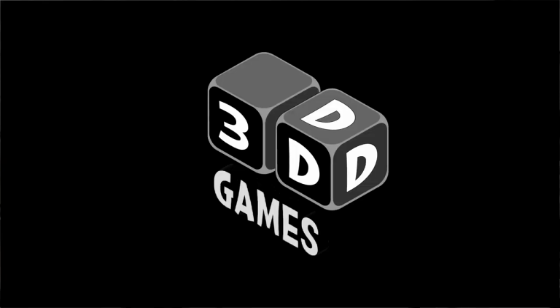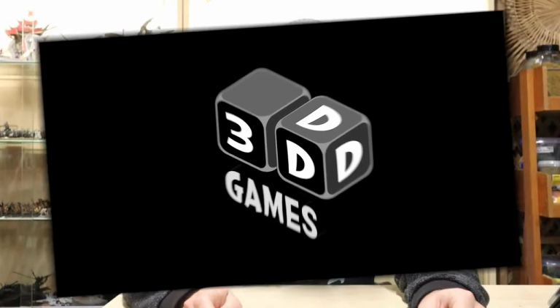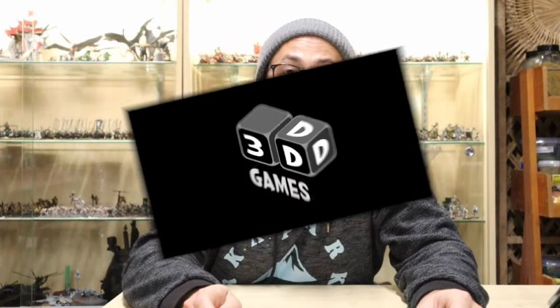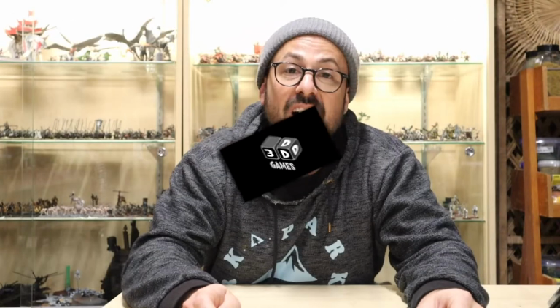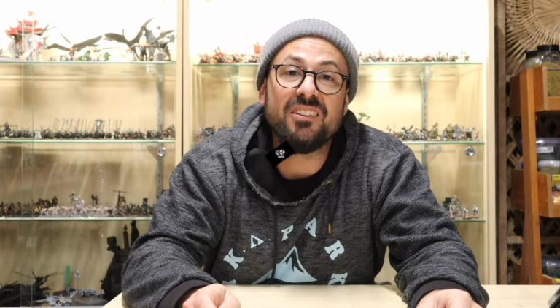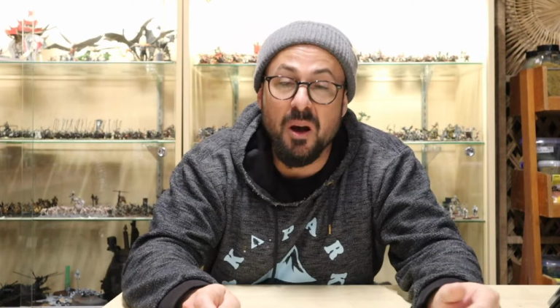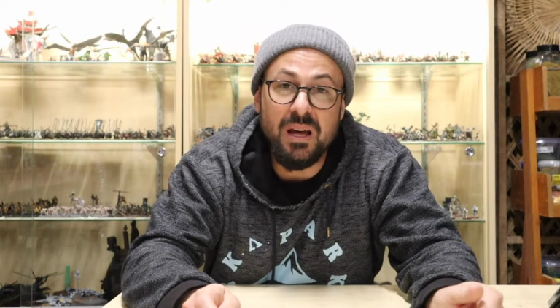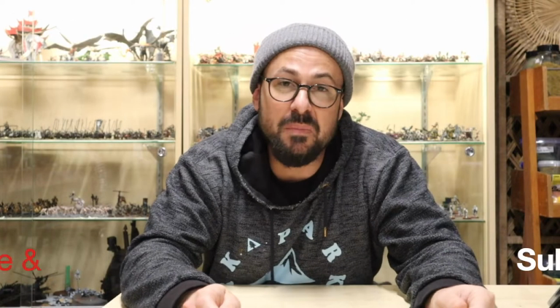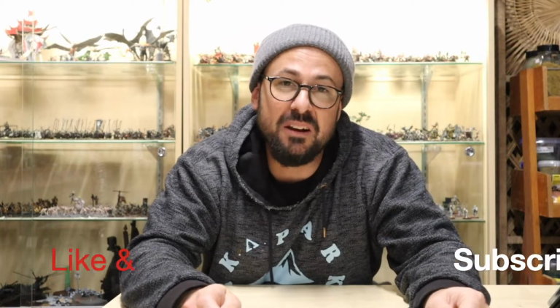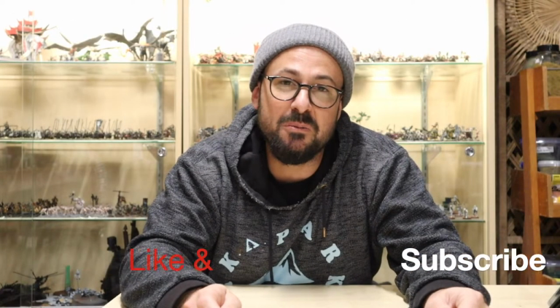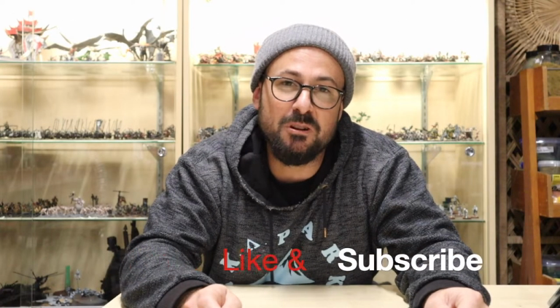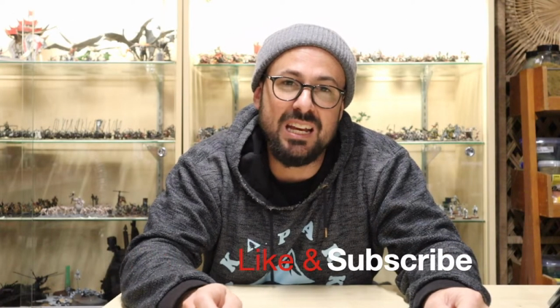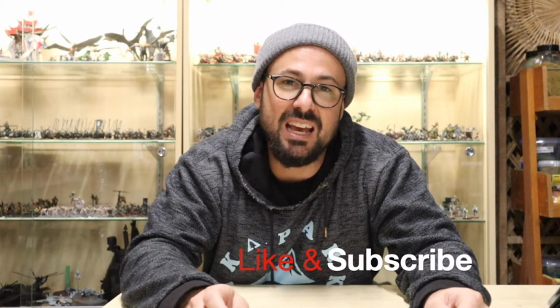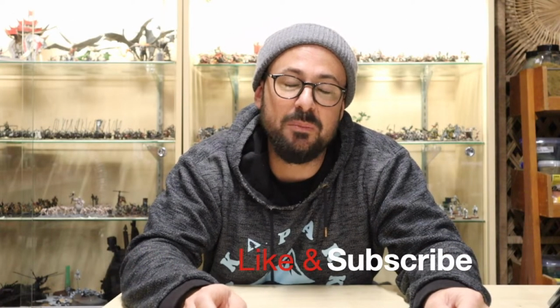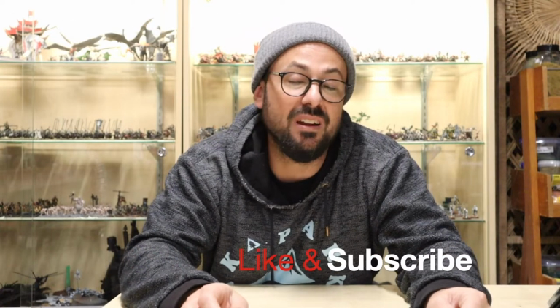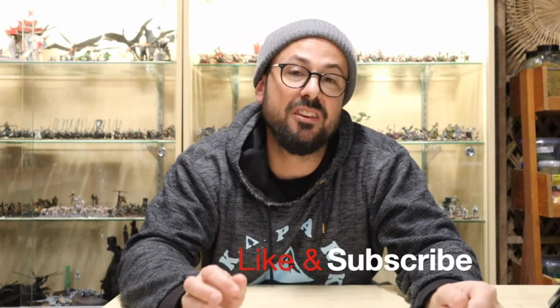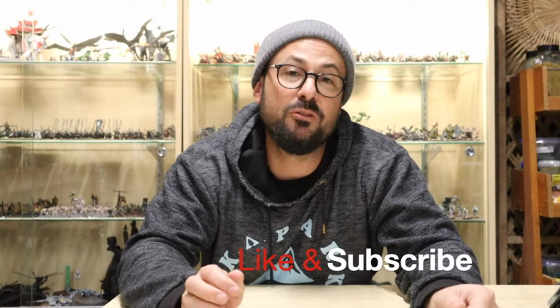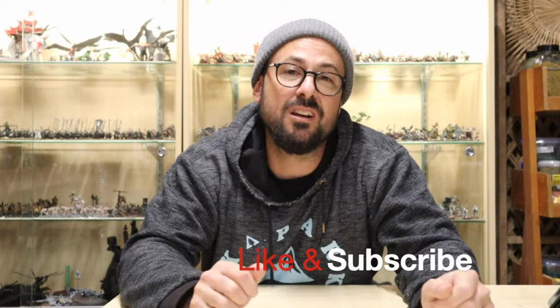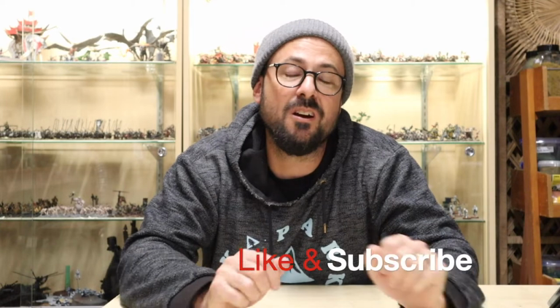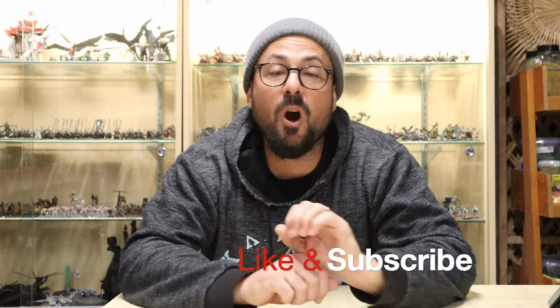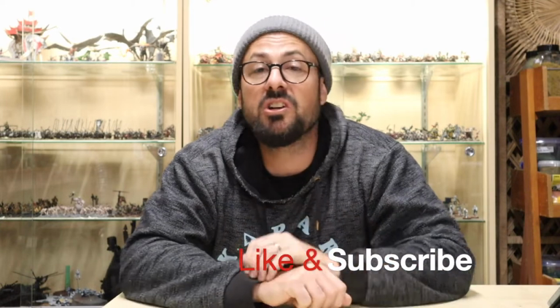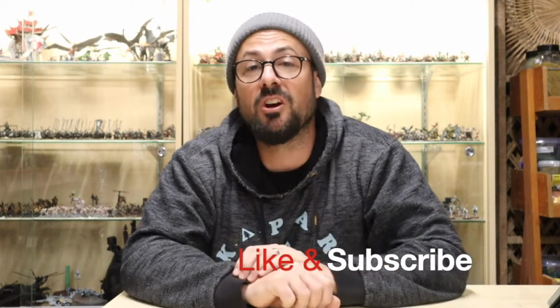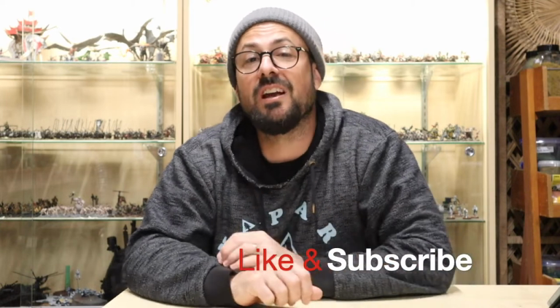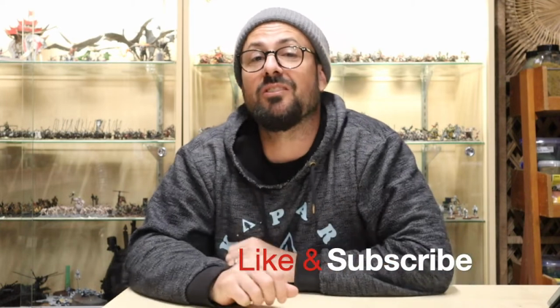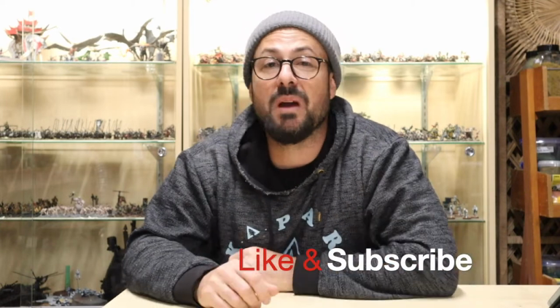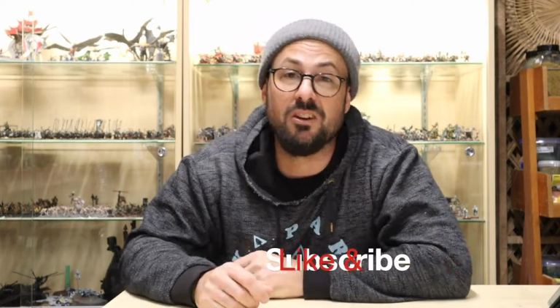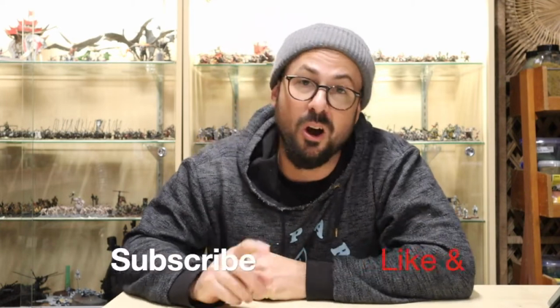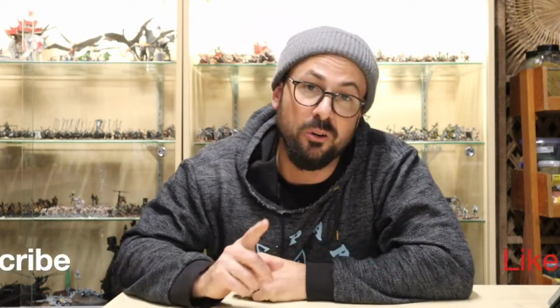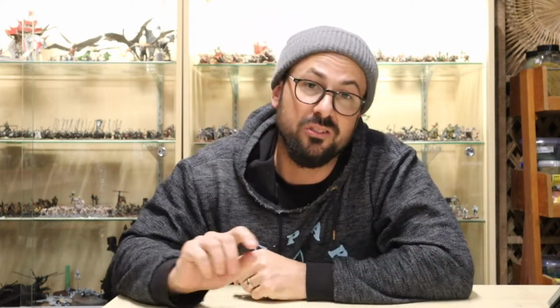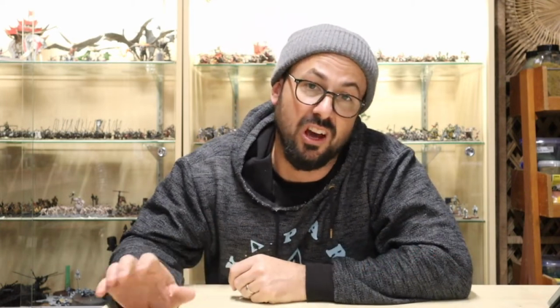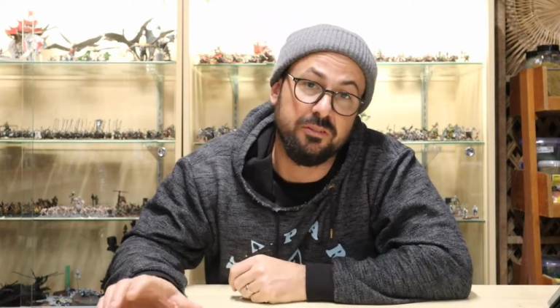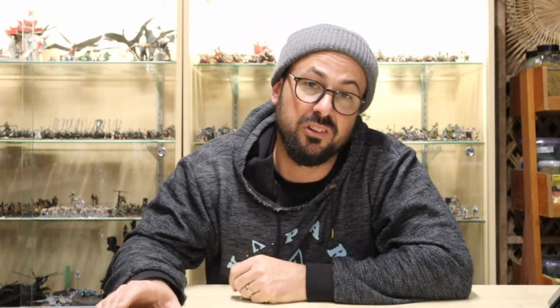Hi guys, I'm Adam Haig from 3D Games, and in this video I'll be showing you how to make your own tufts.